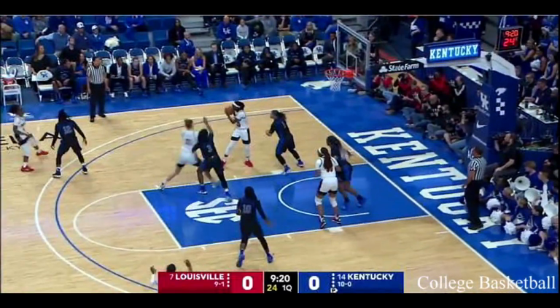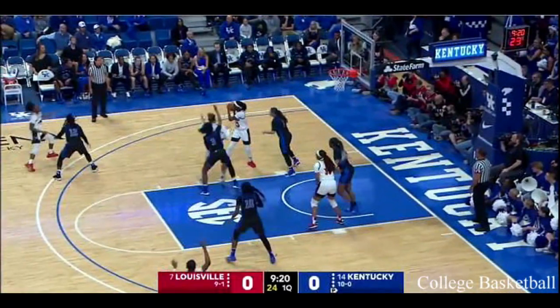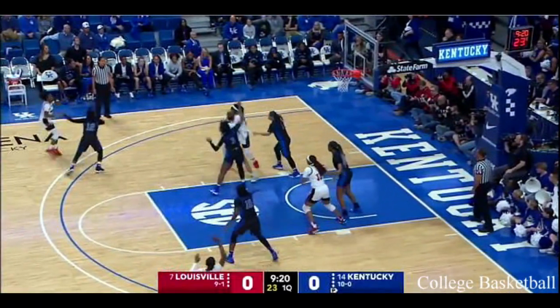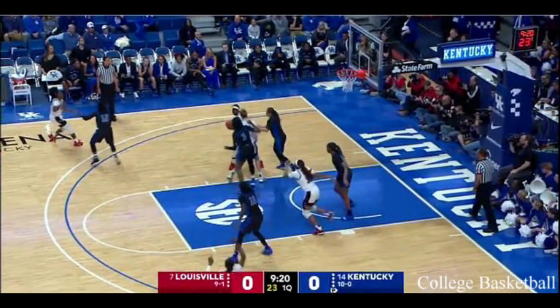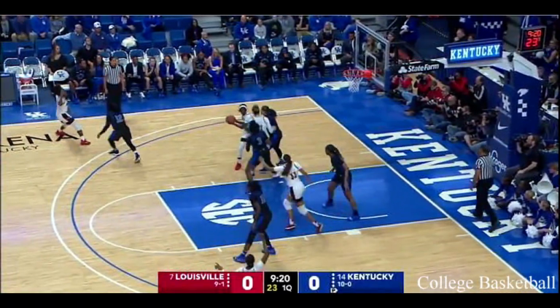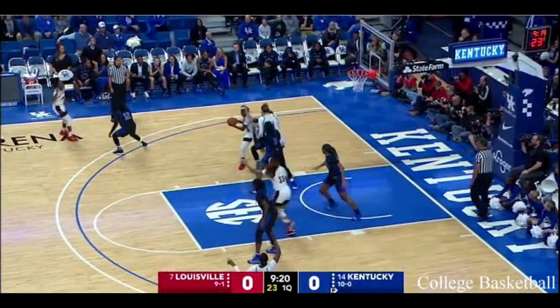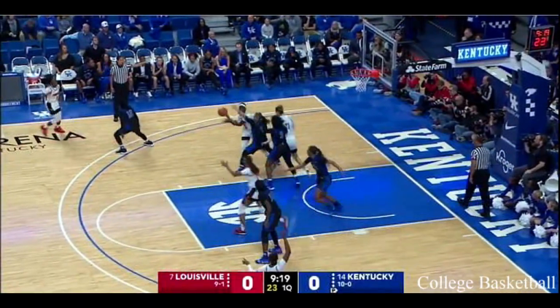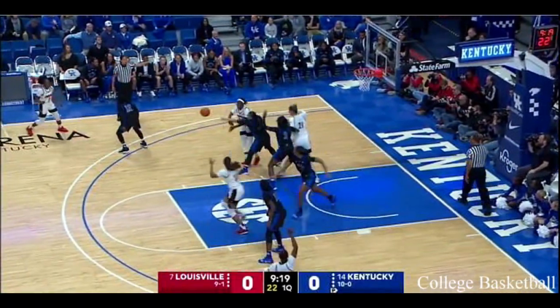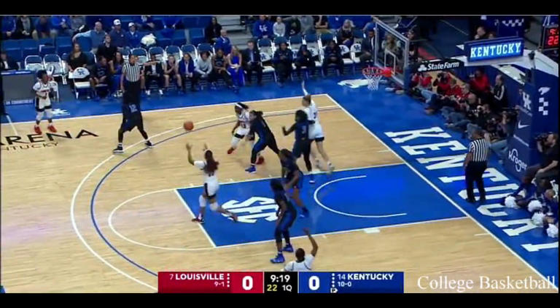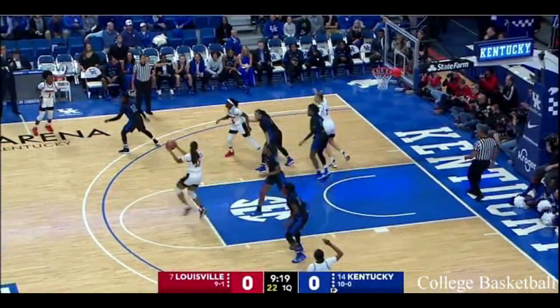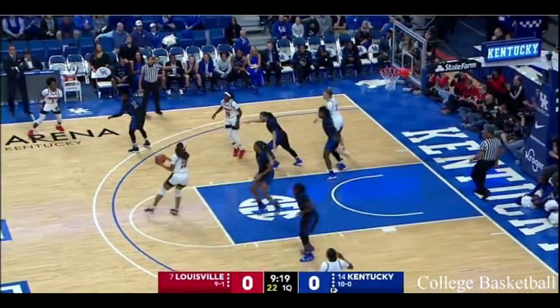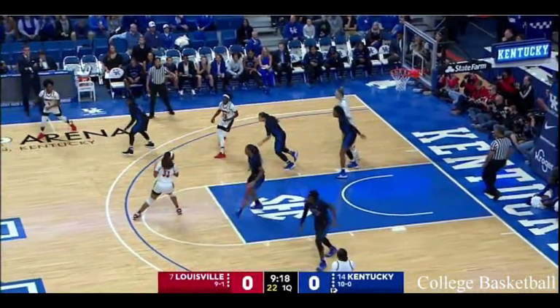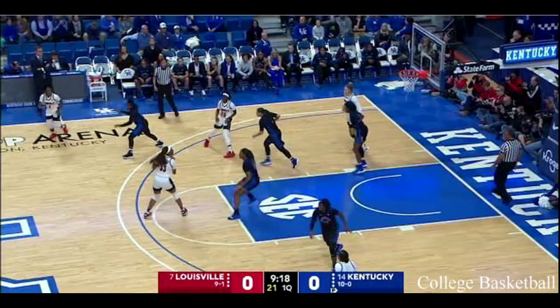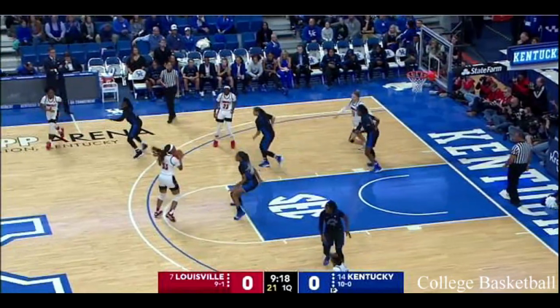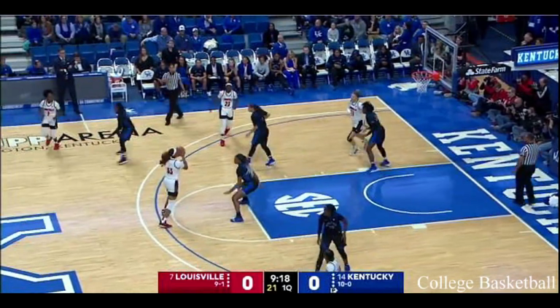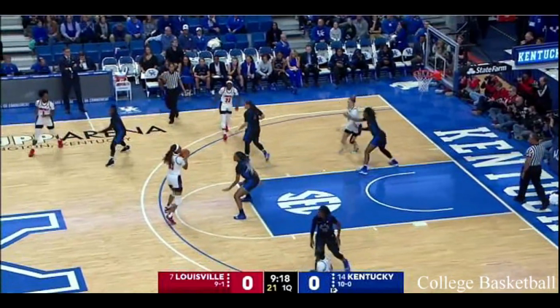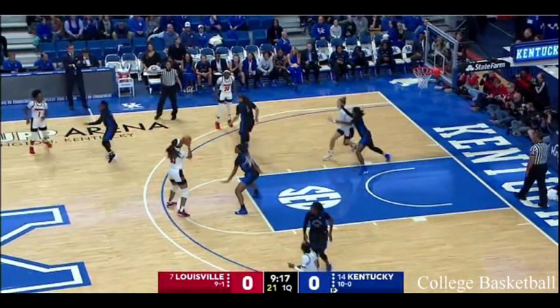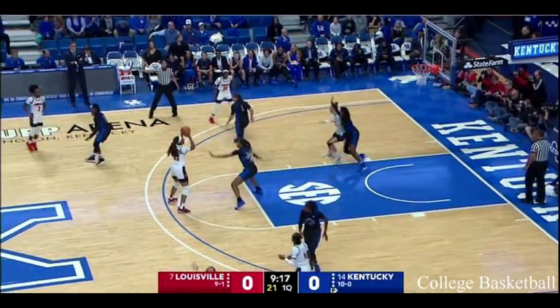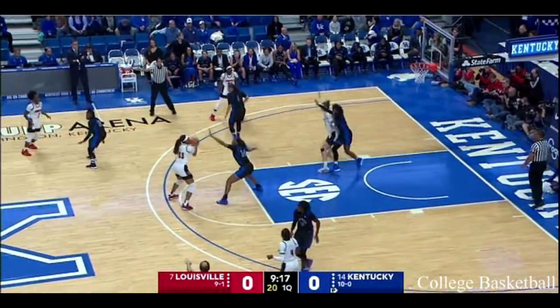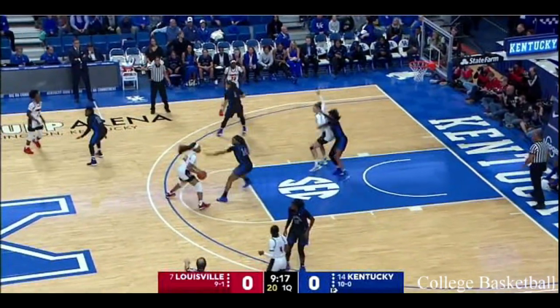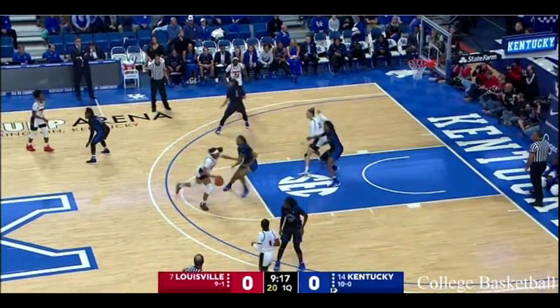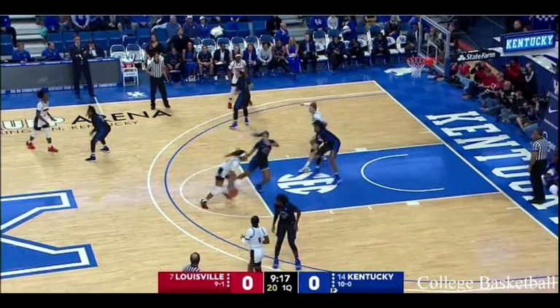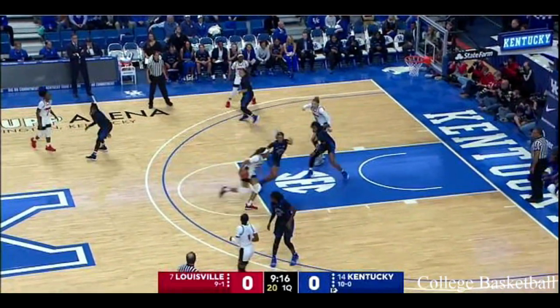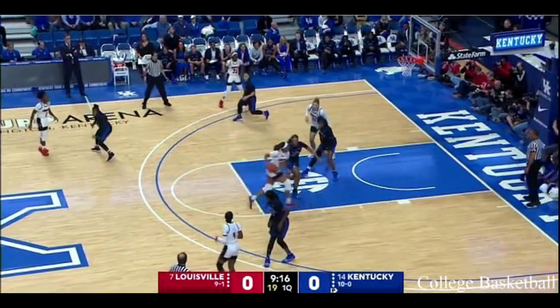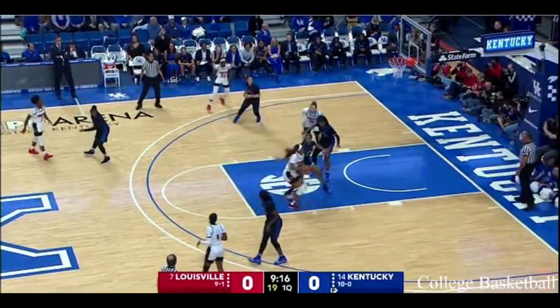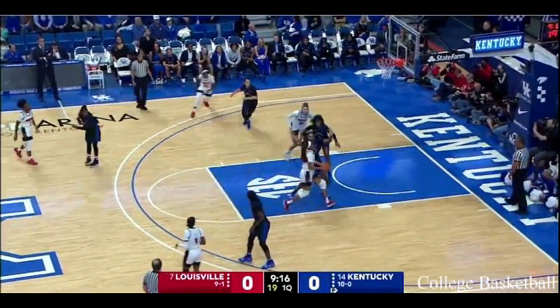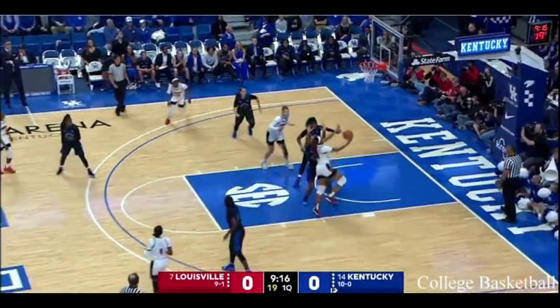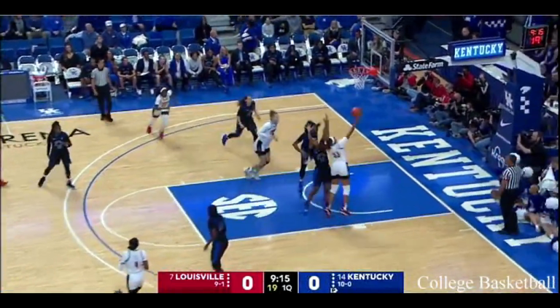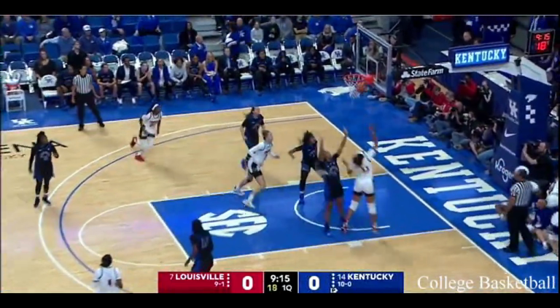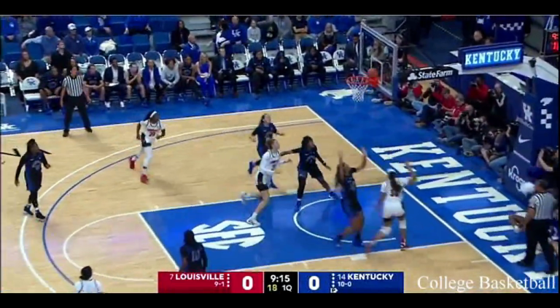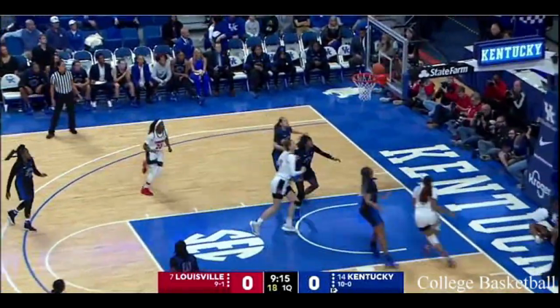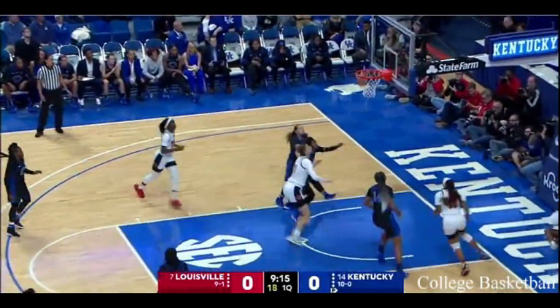Both these teams will try to score in transition. This should be an up-tempo game. It should be a high-scoring game.